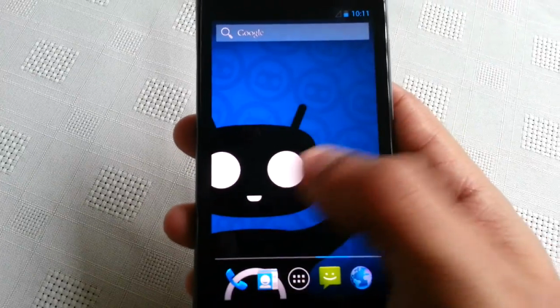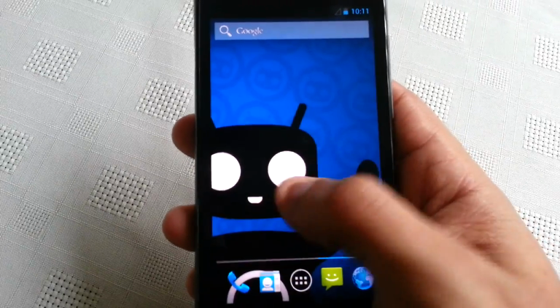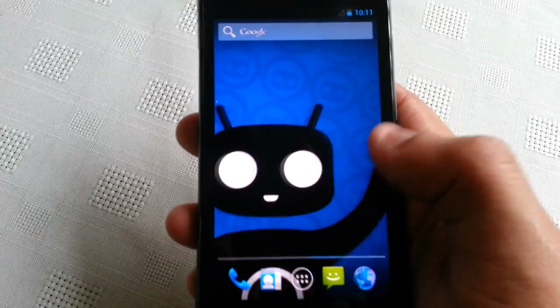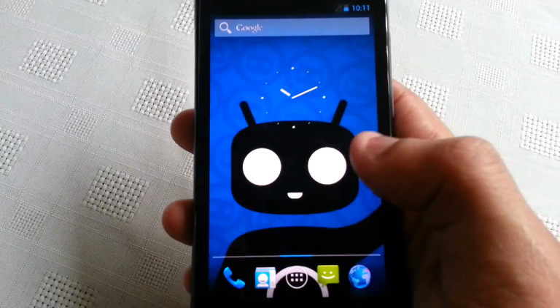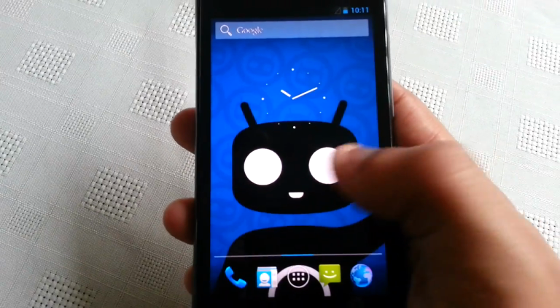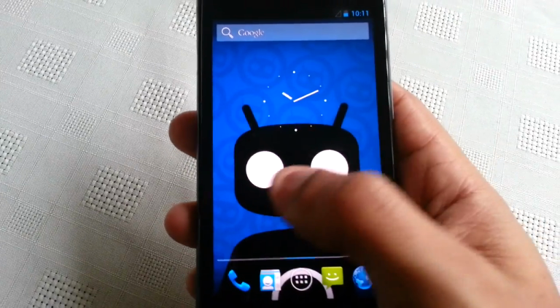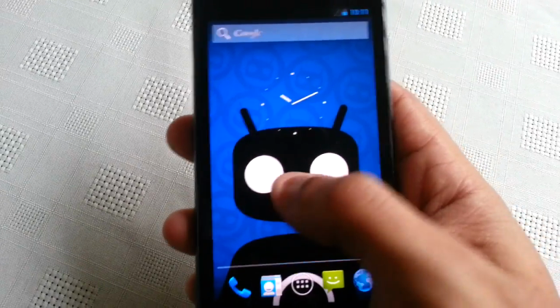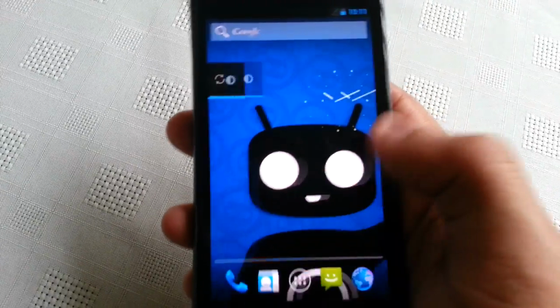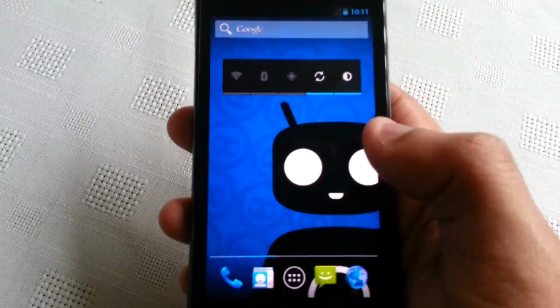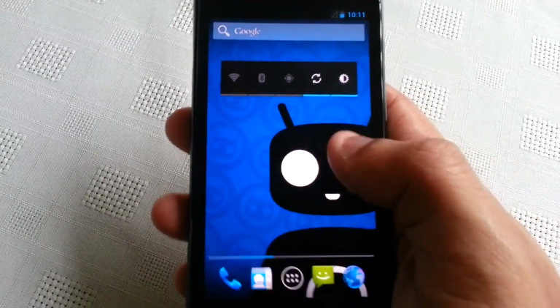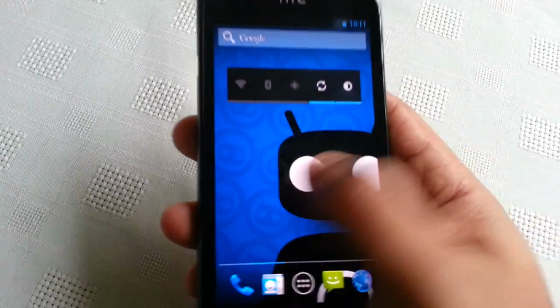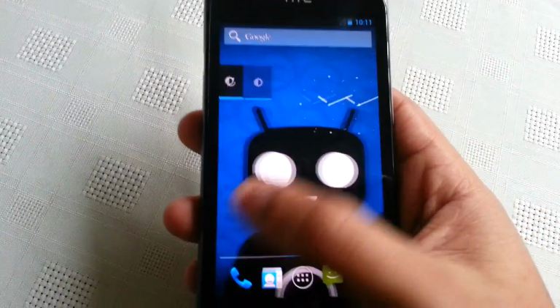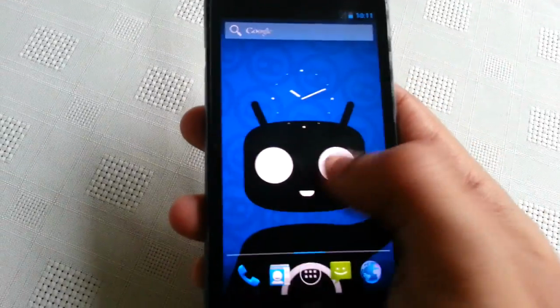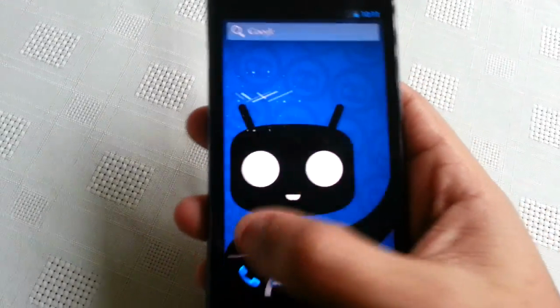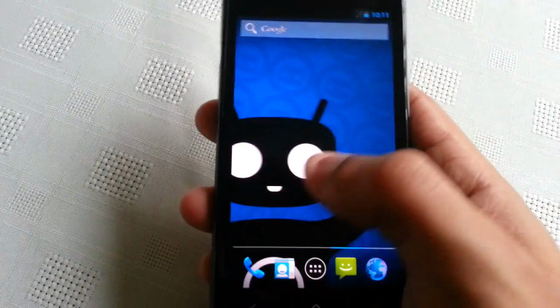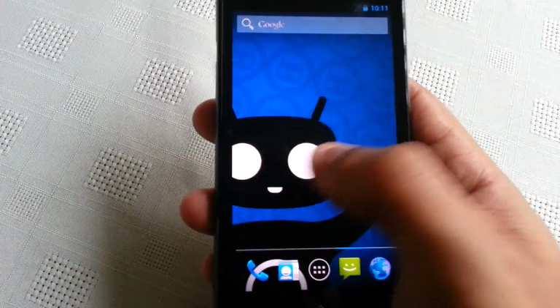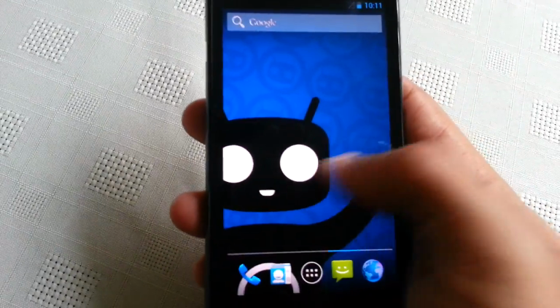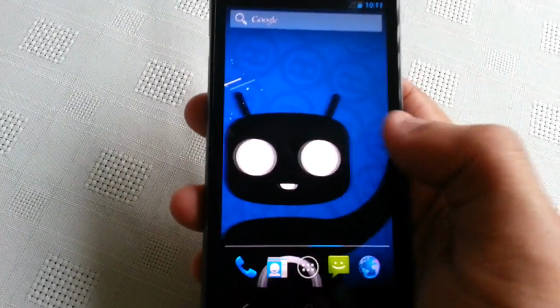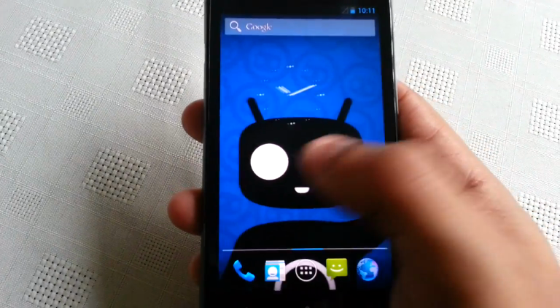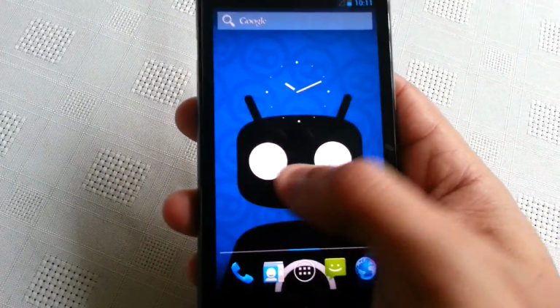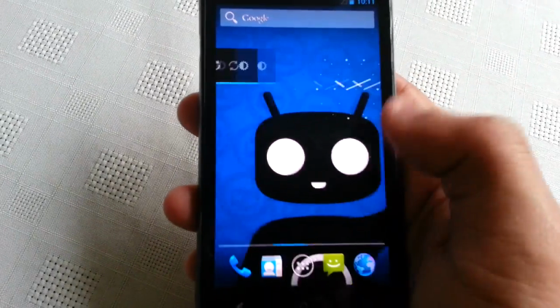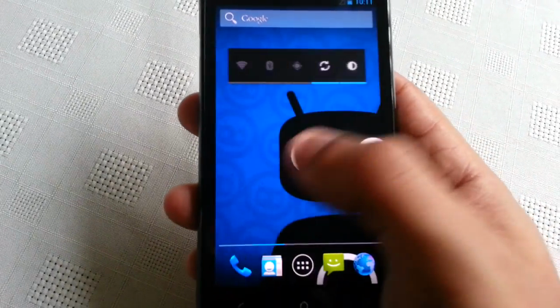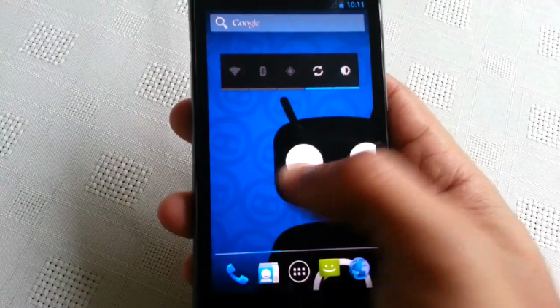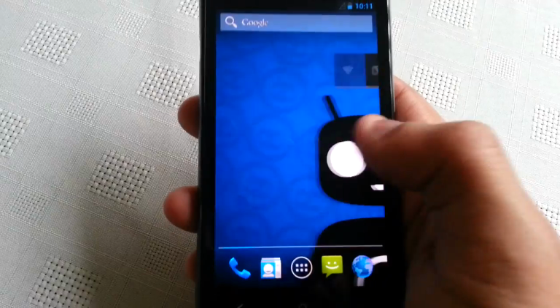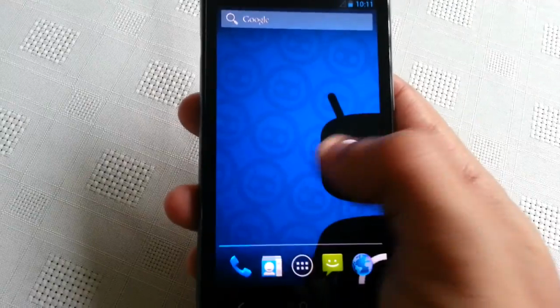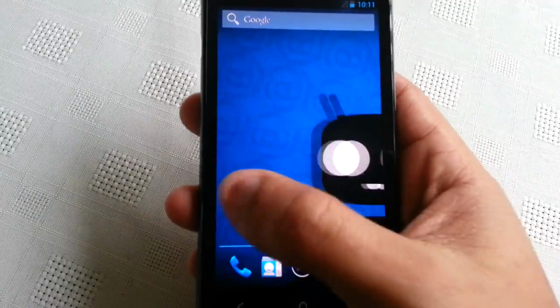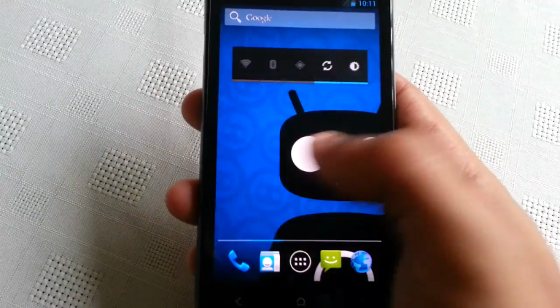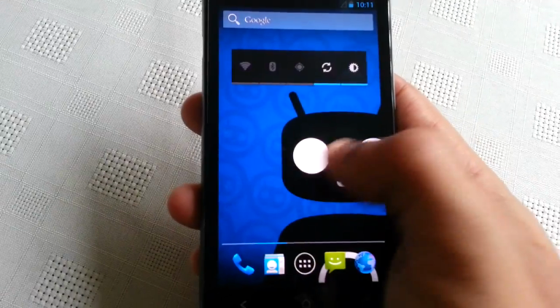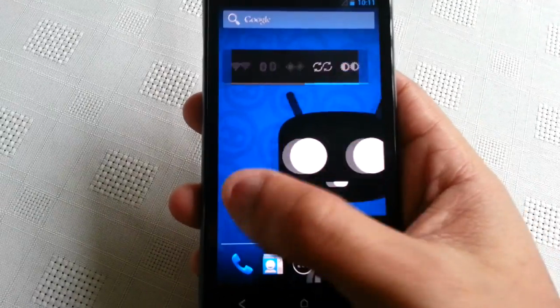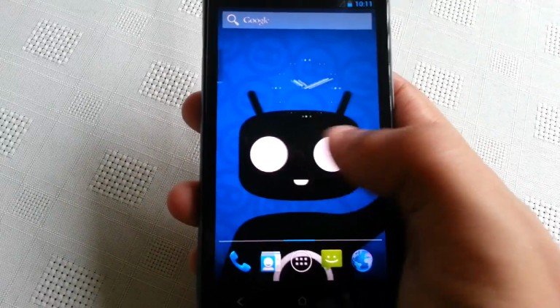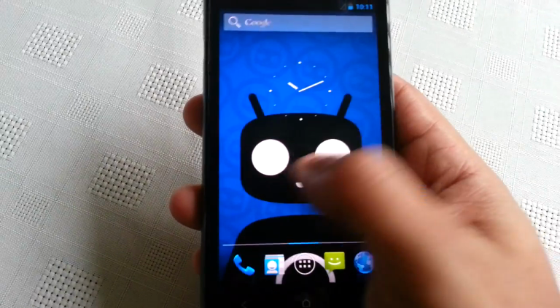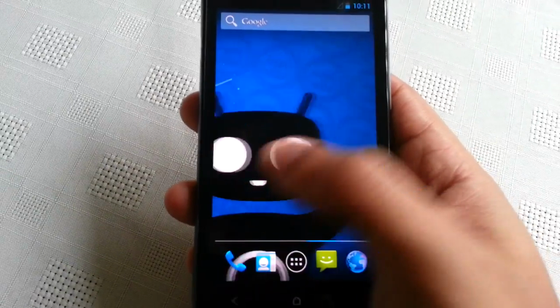I'm just amazed at how smooth this ROM is. It's really smooth. Wow.